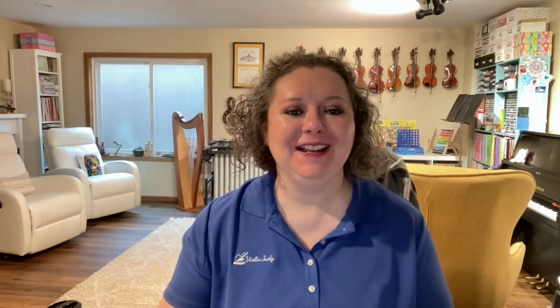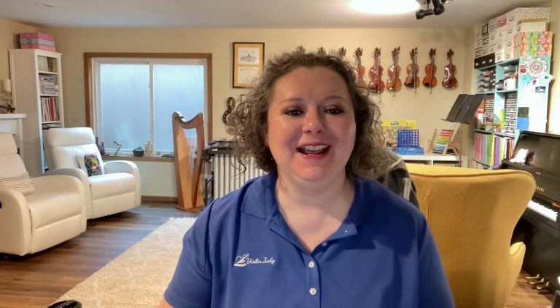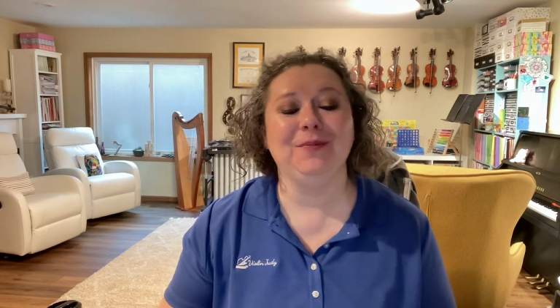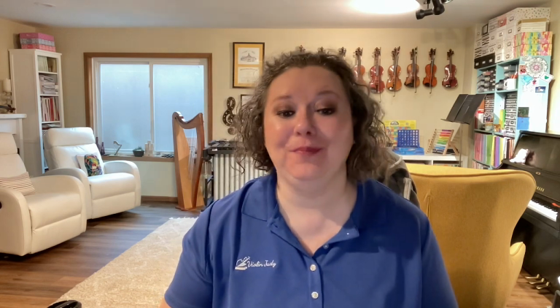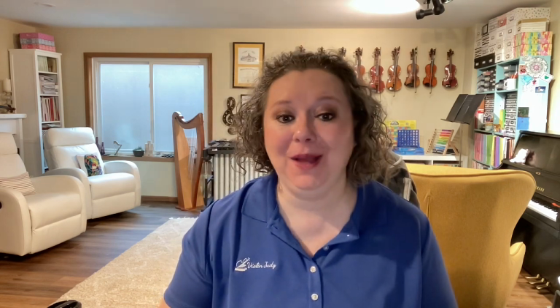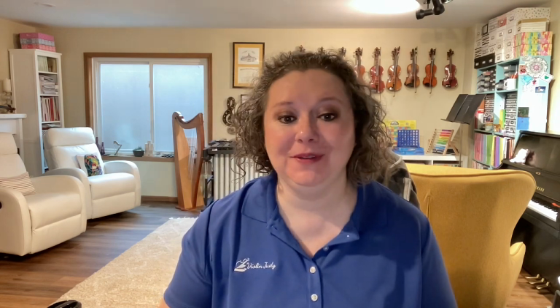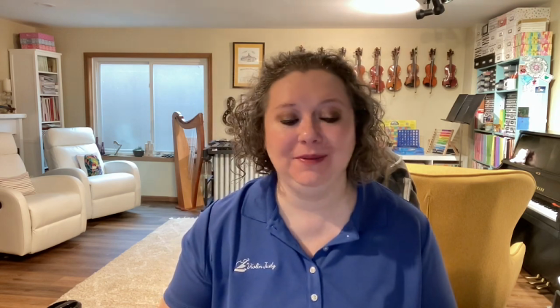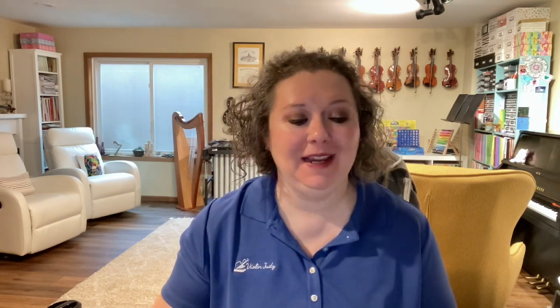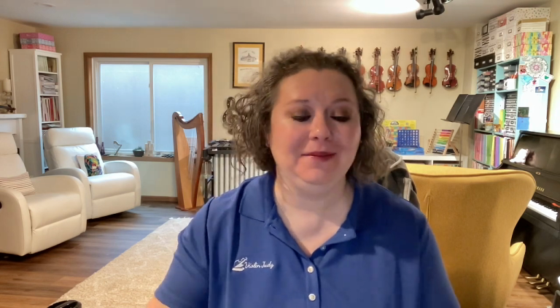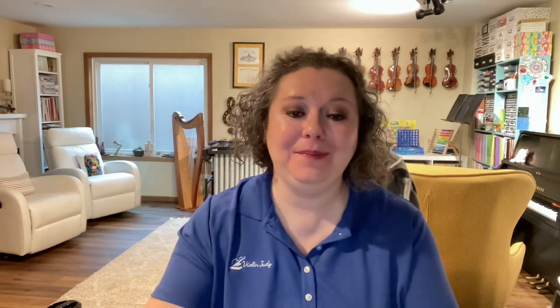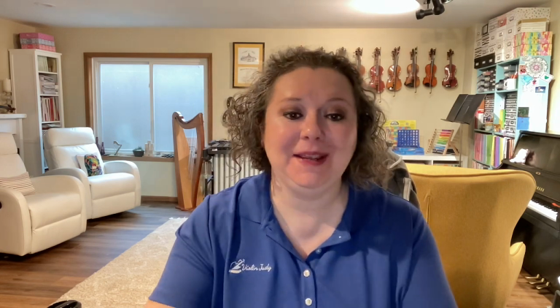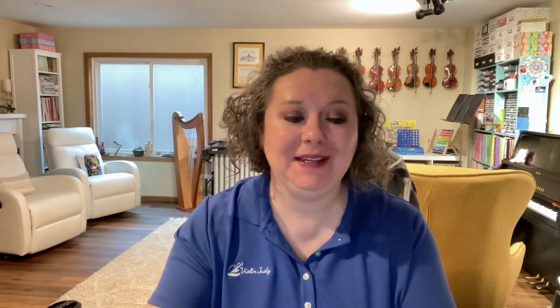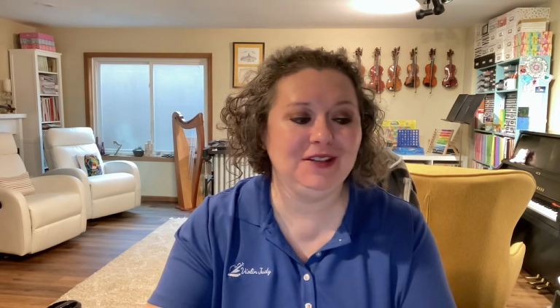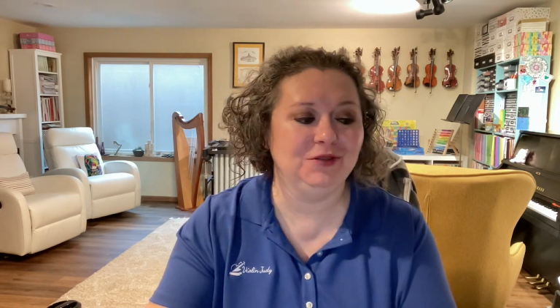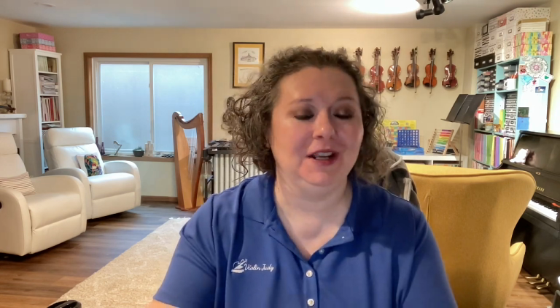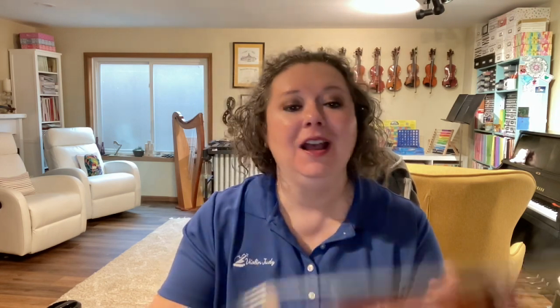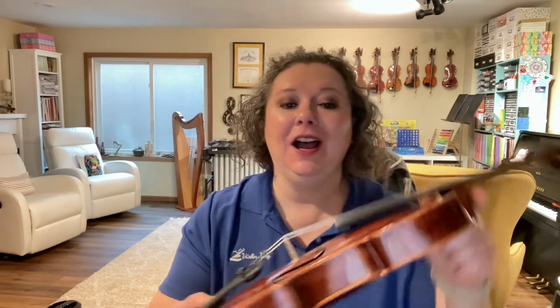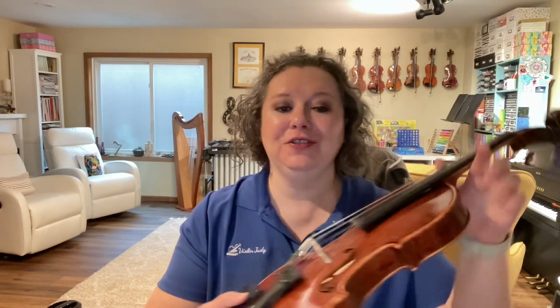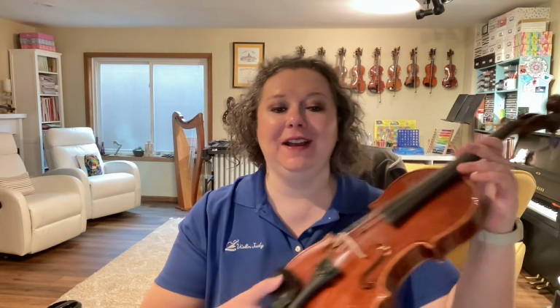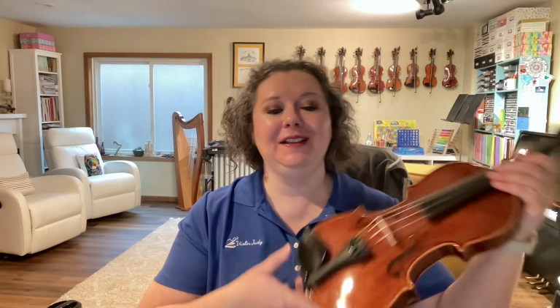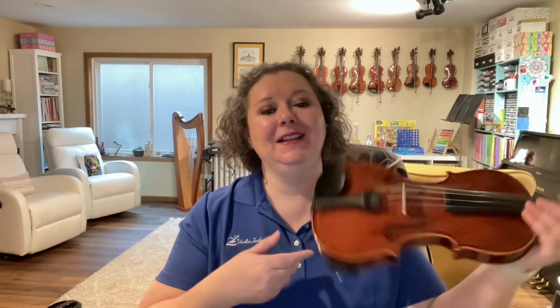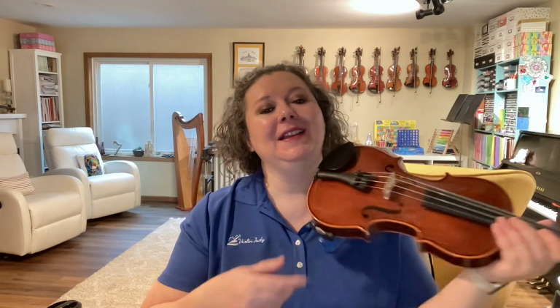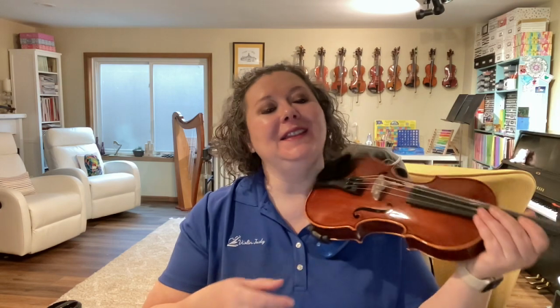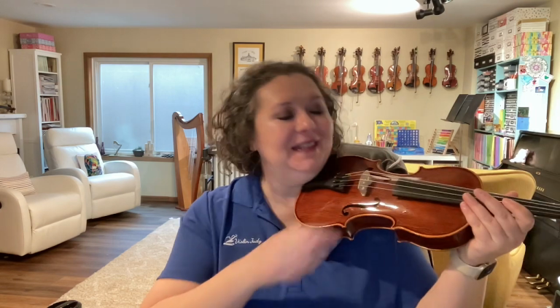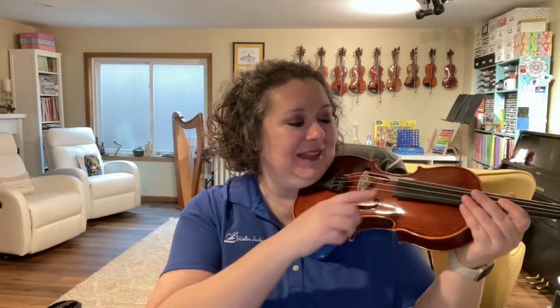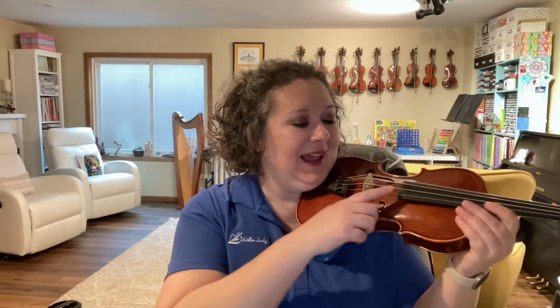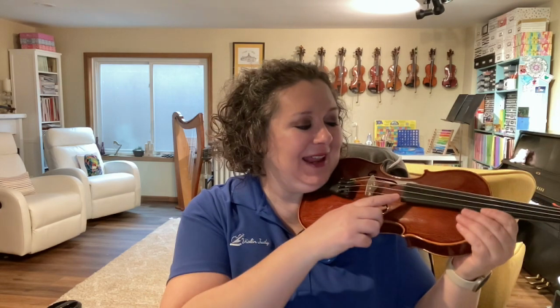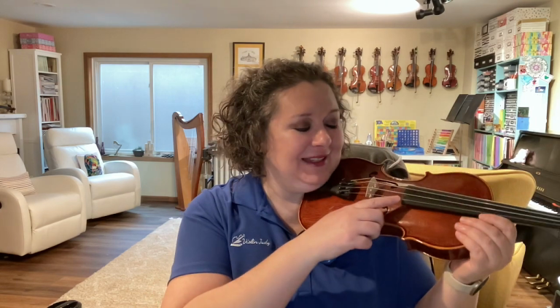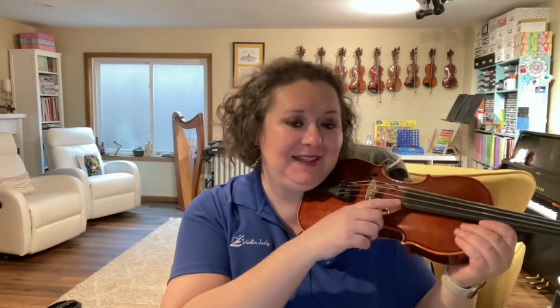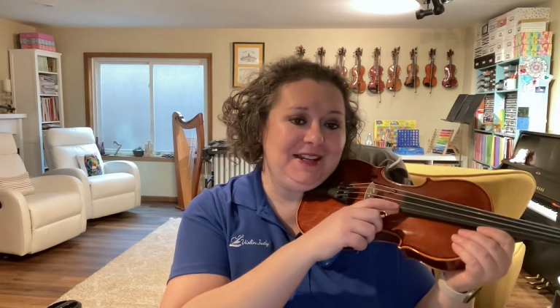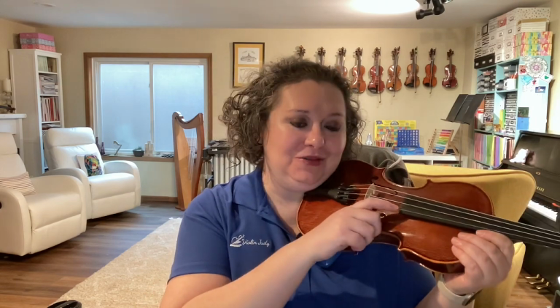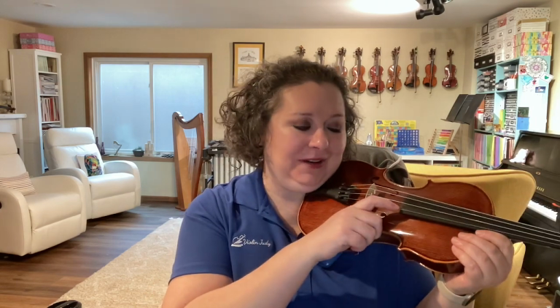Now, Bob was playing baby E string. On your violin, this is the highest, thinnest string.